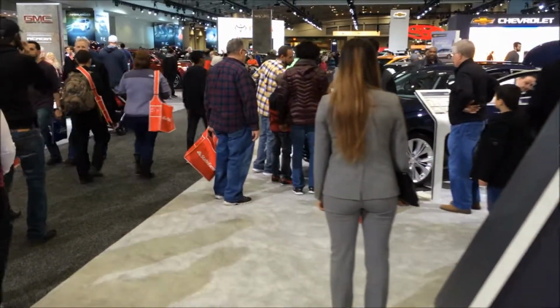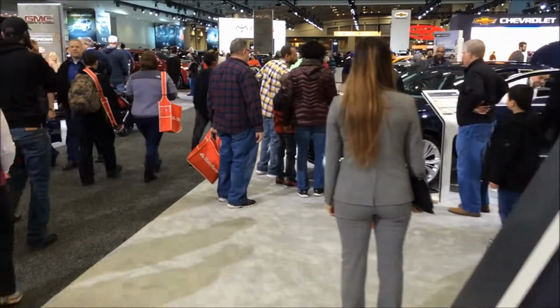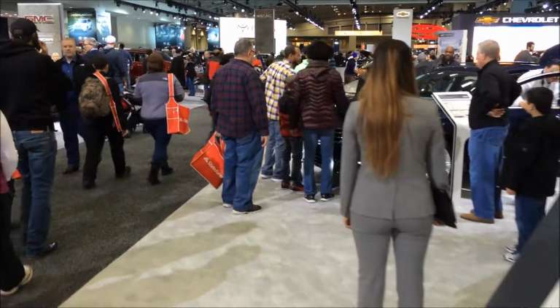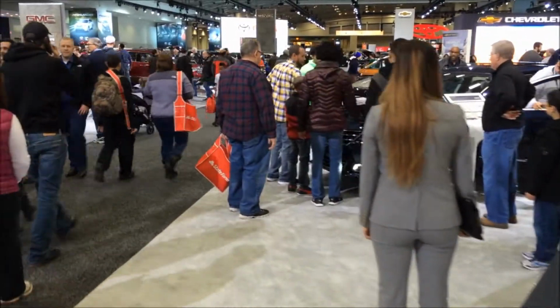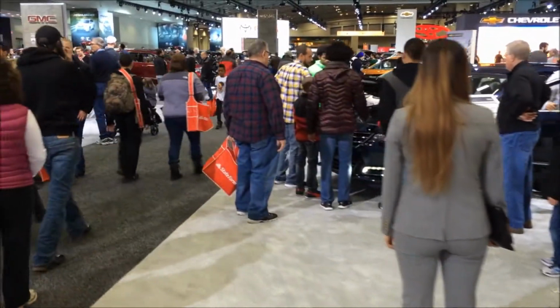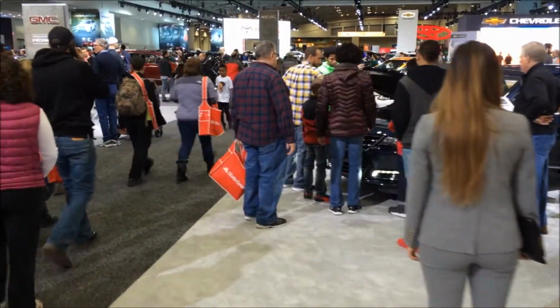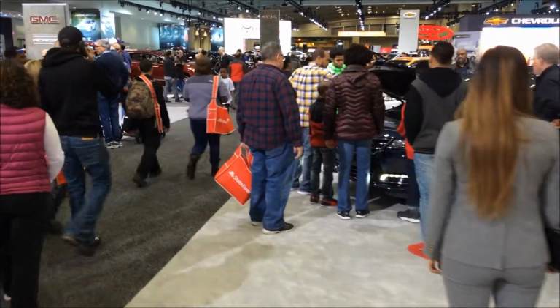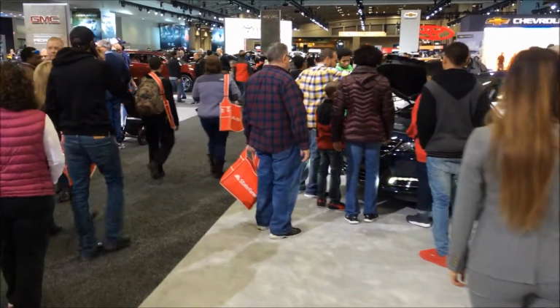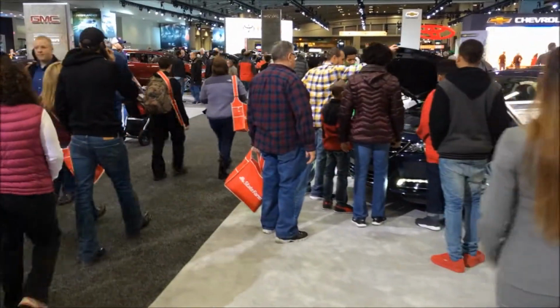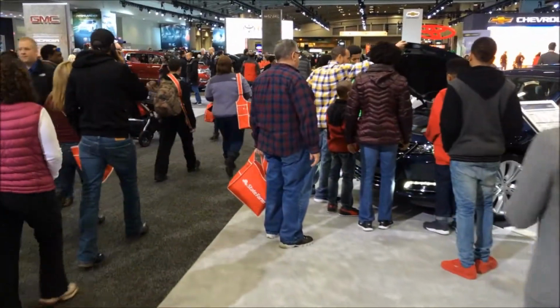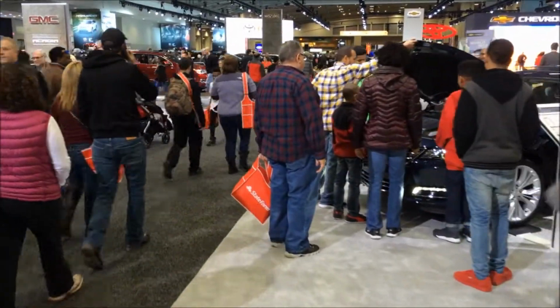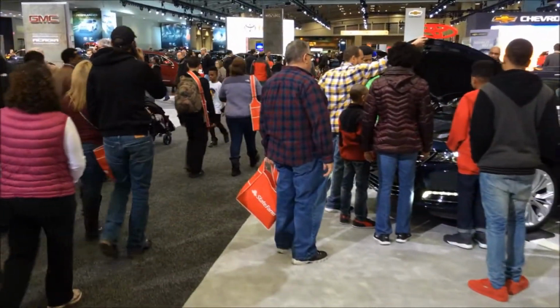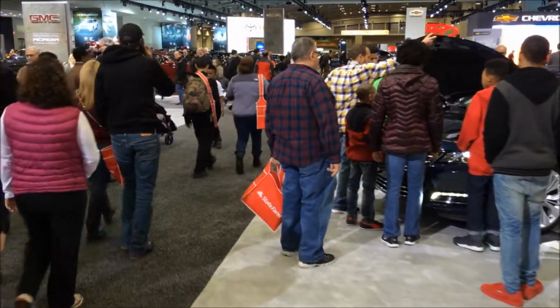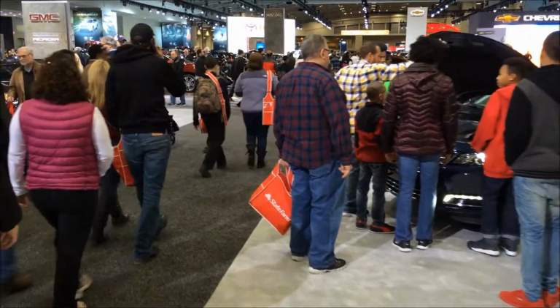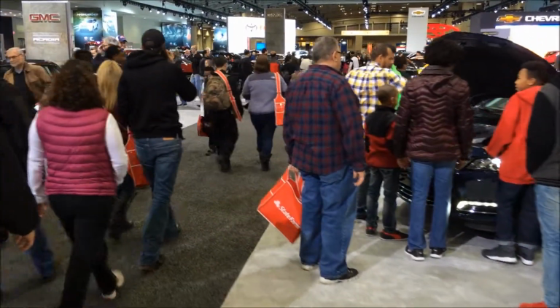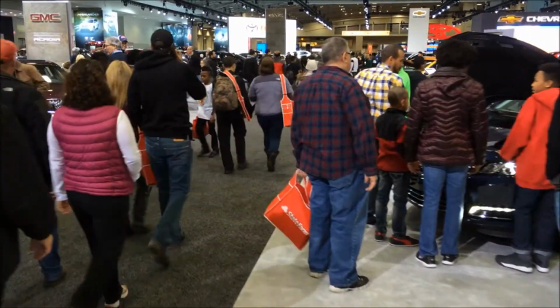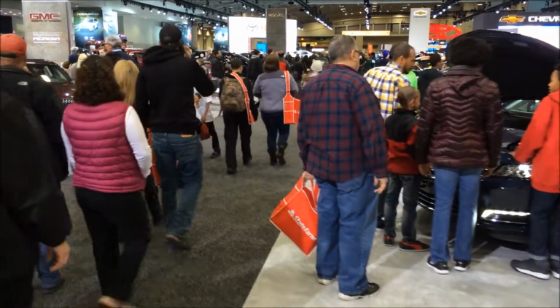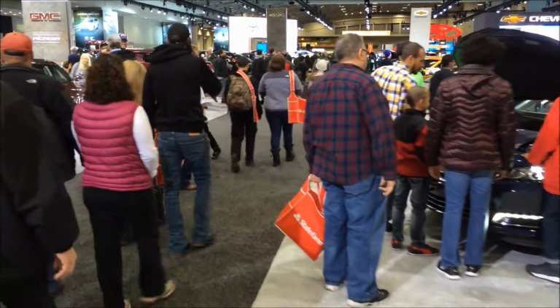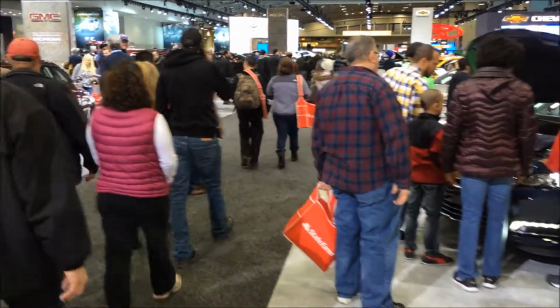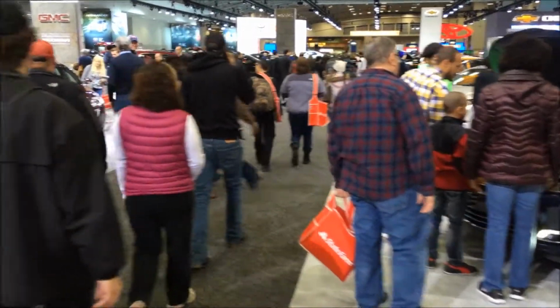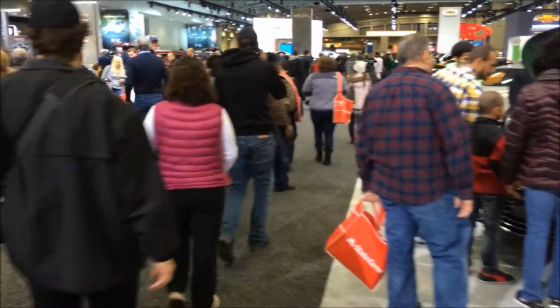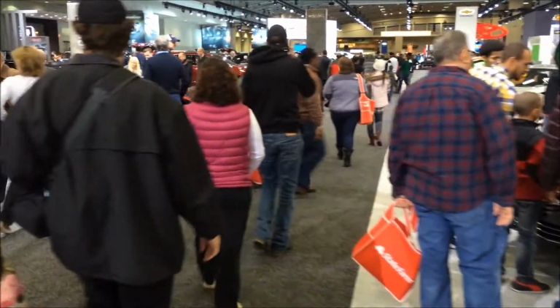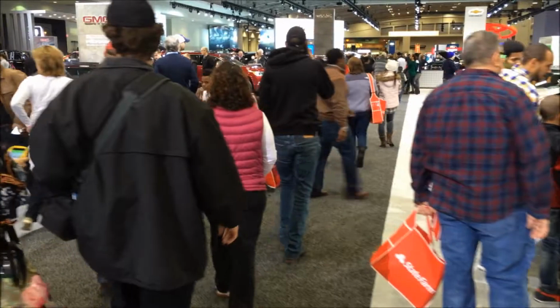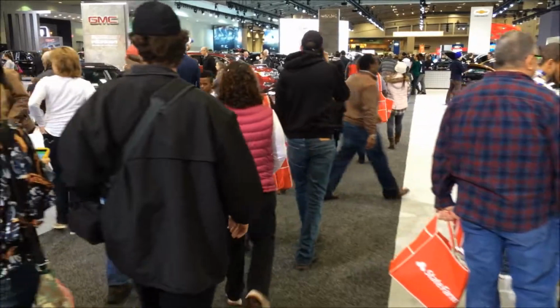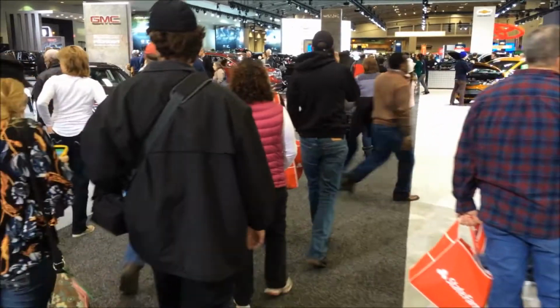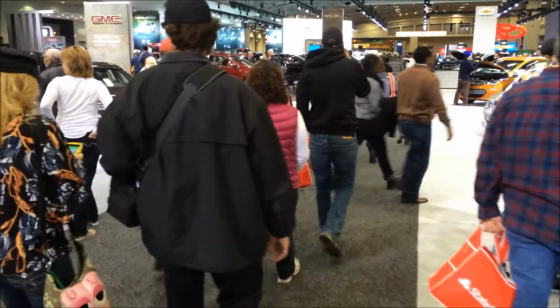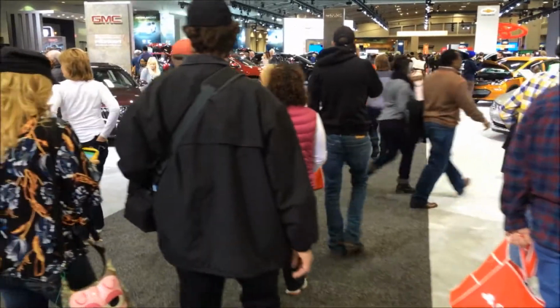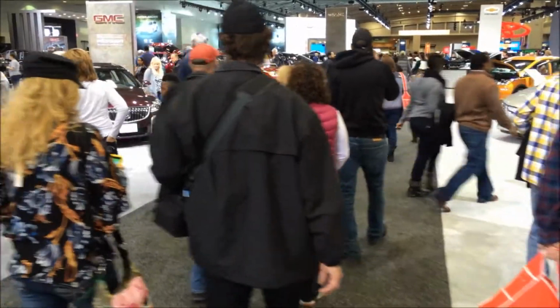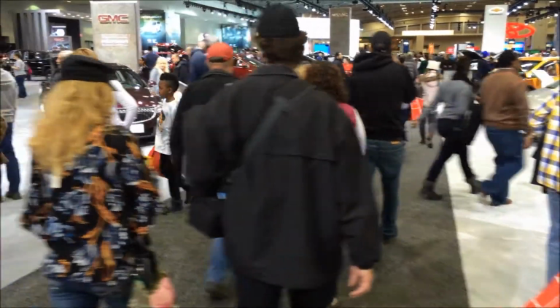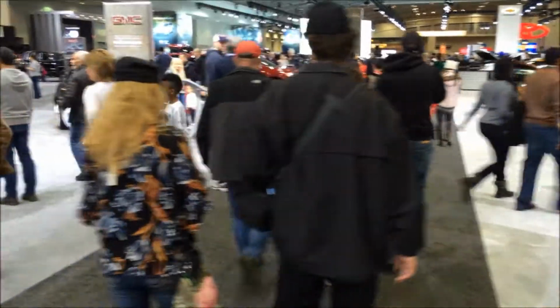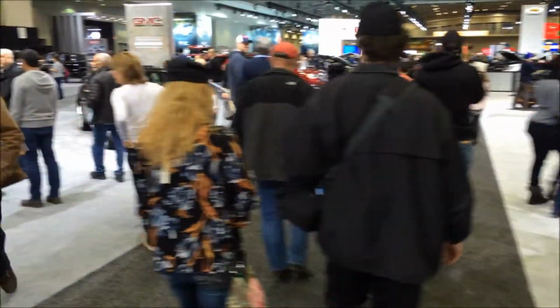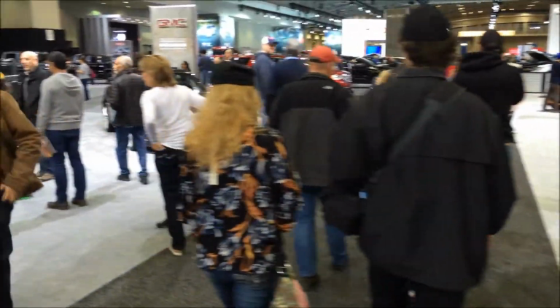Let's go over to Toyota and see what they've got.